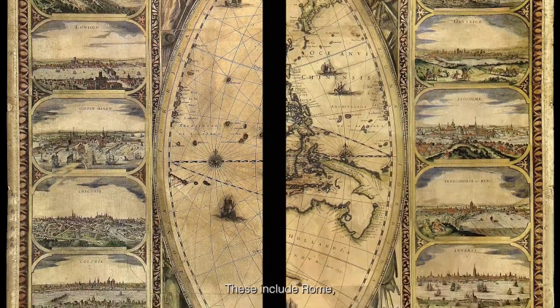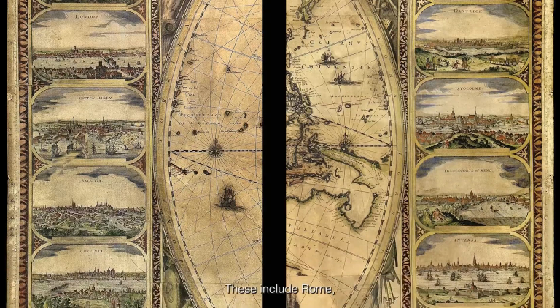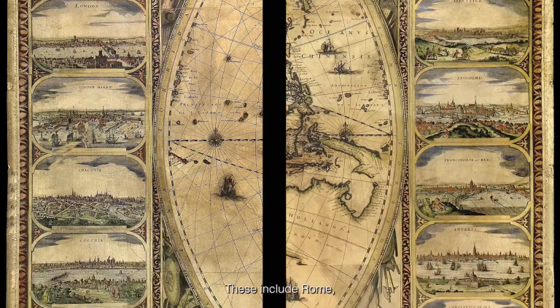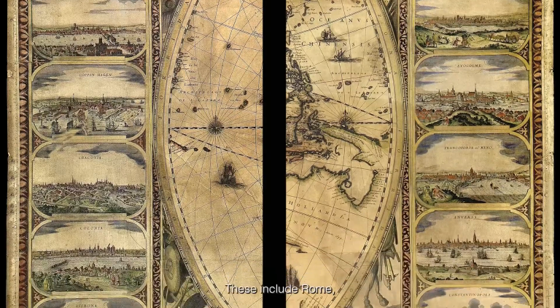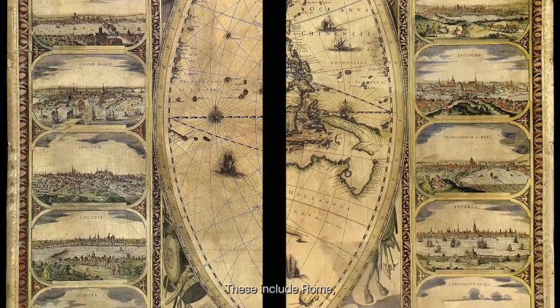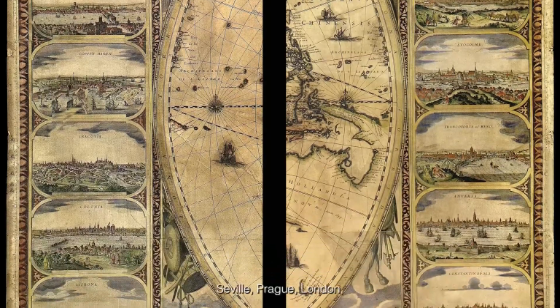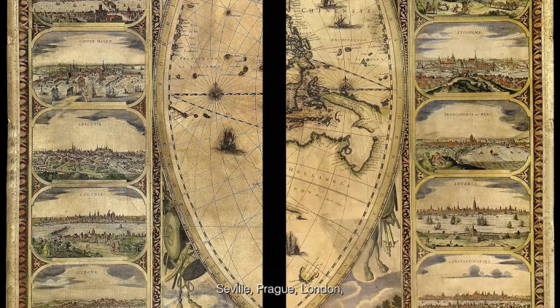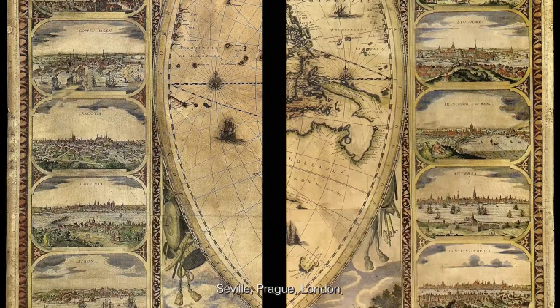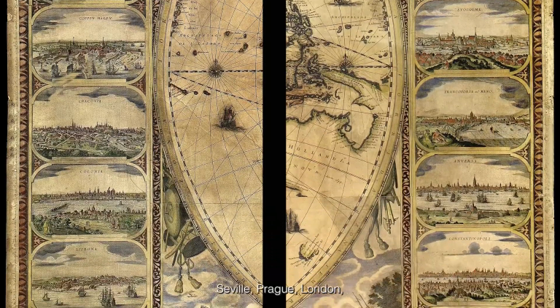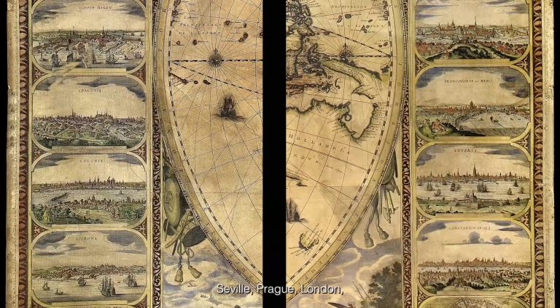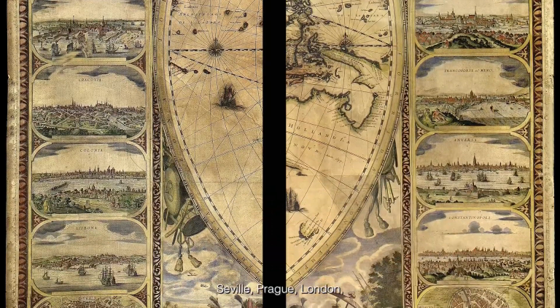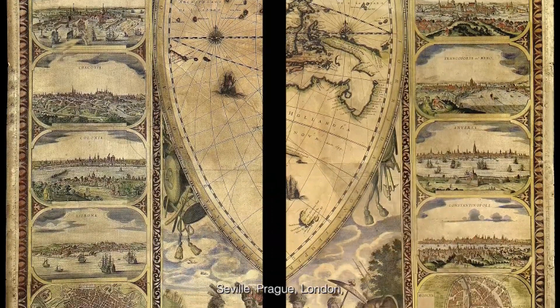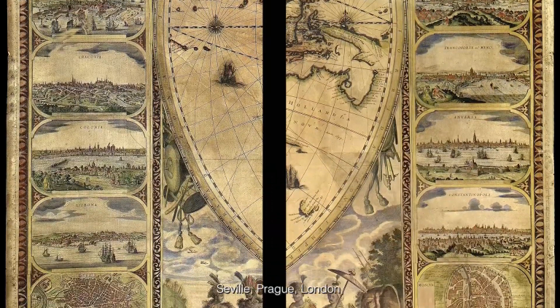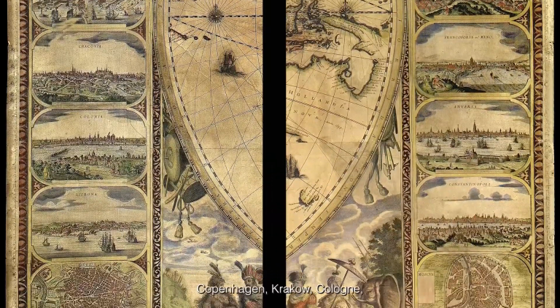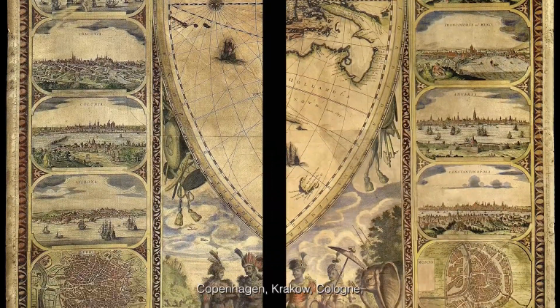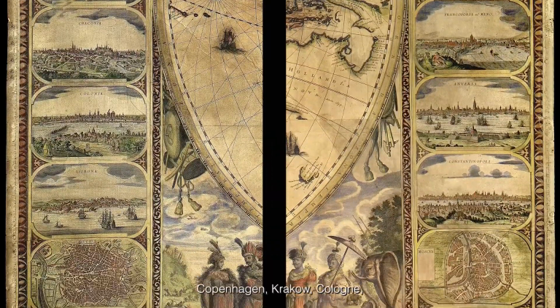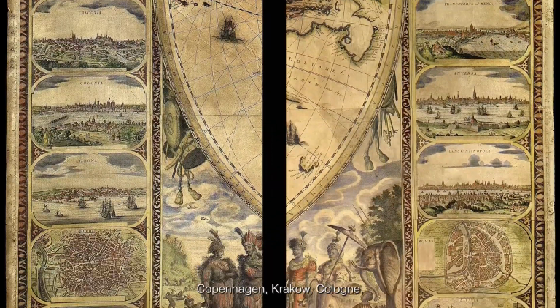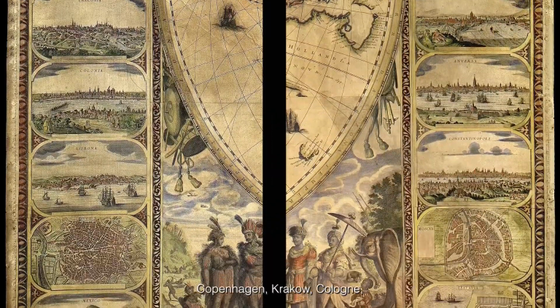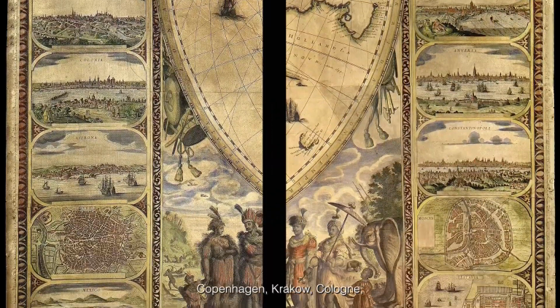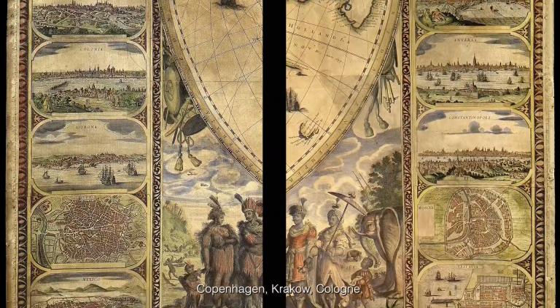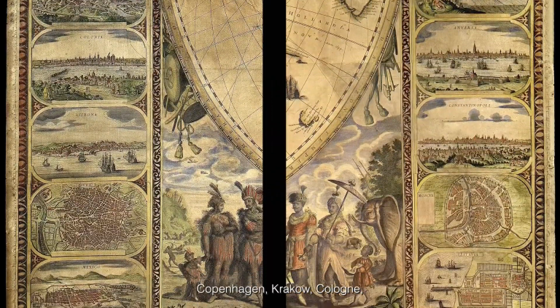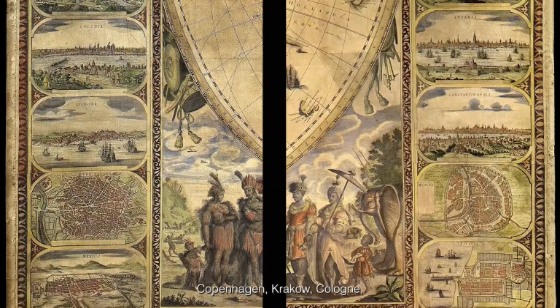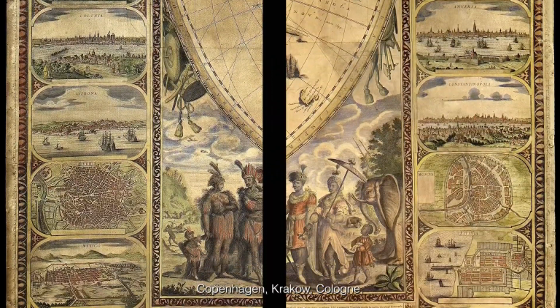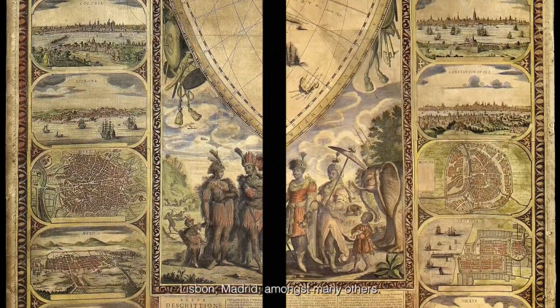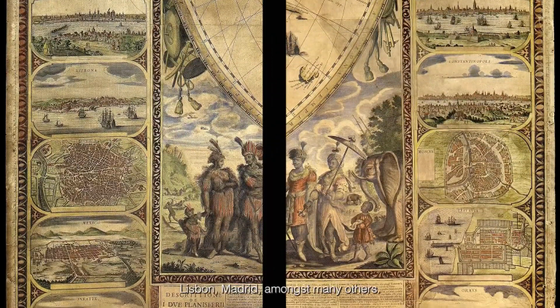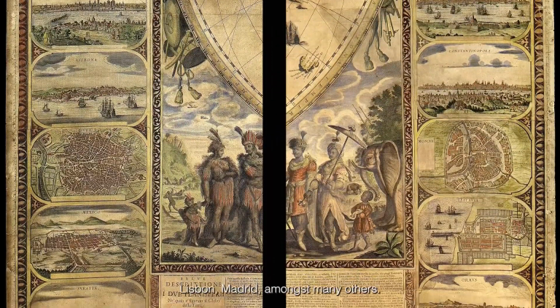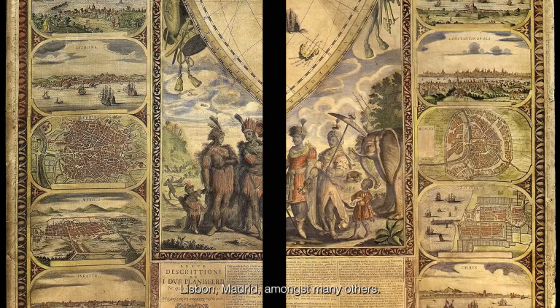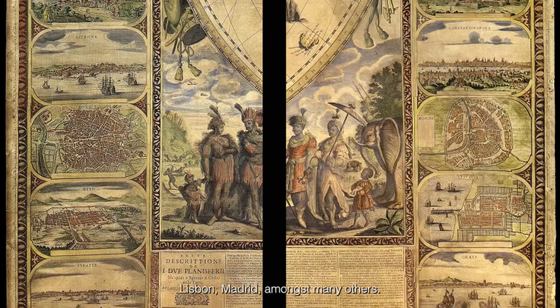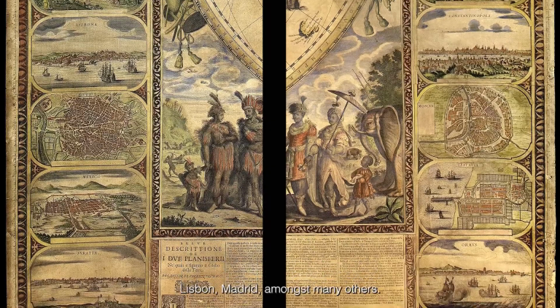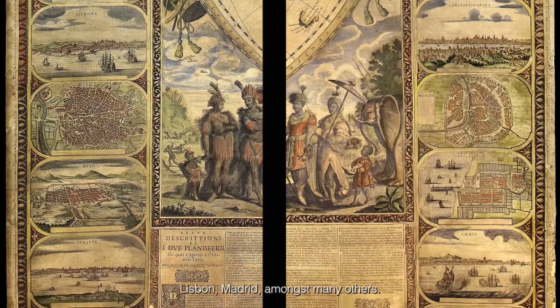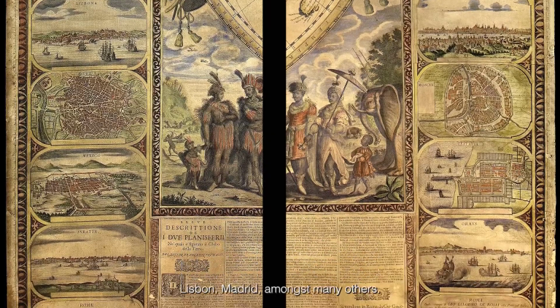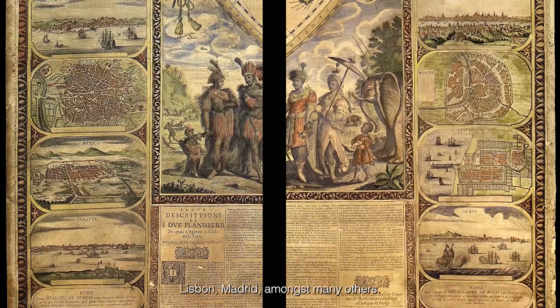These include Rome, Seville, Prague, London, Copenhagen, Krakow, Cologne, Lisbon, Madrid, amongst many others.